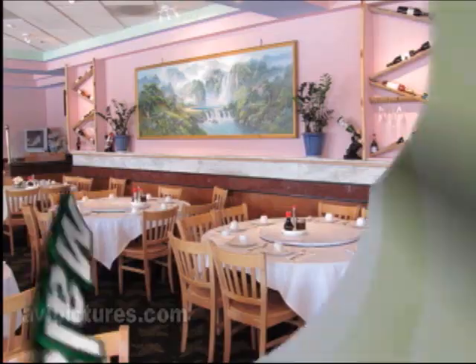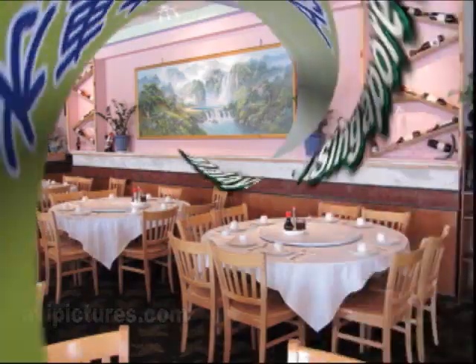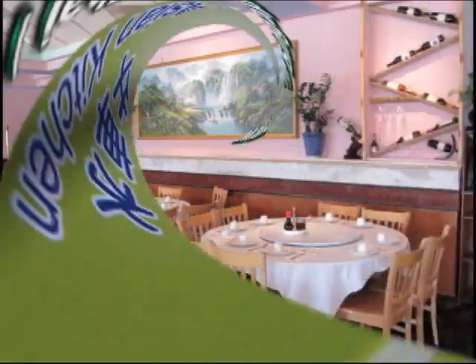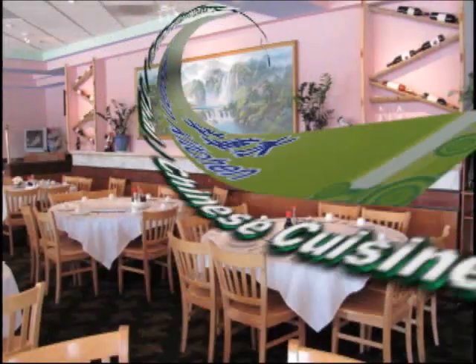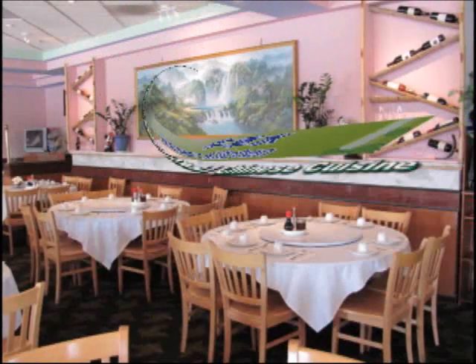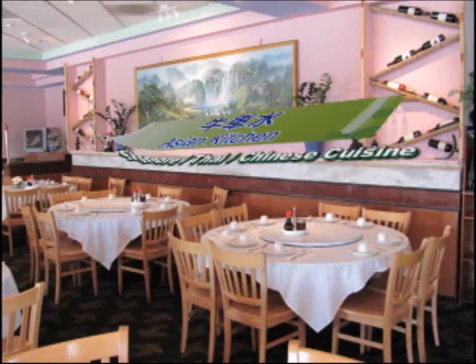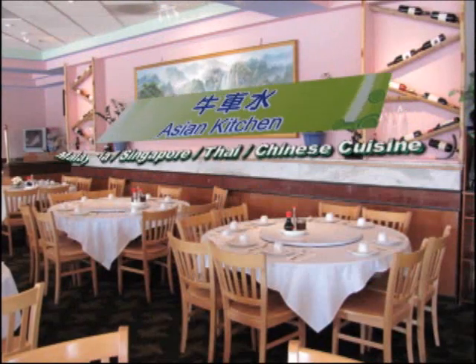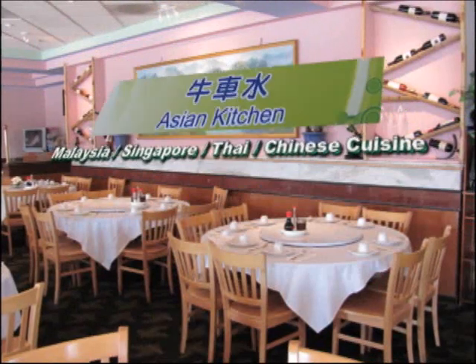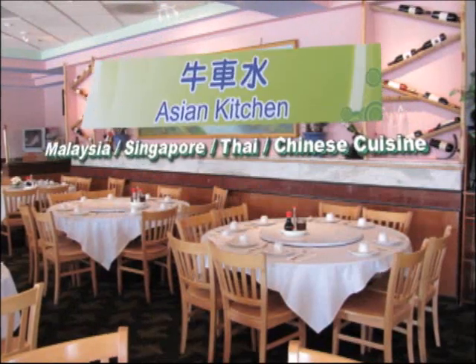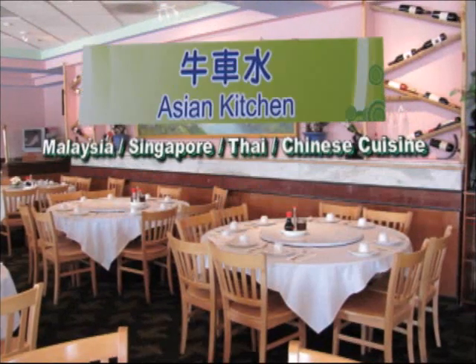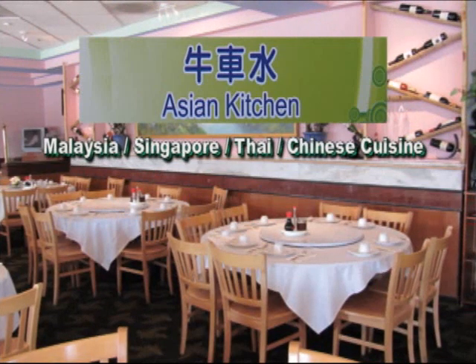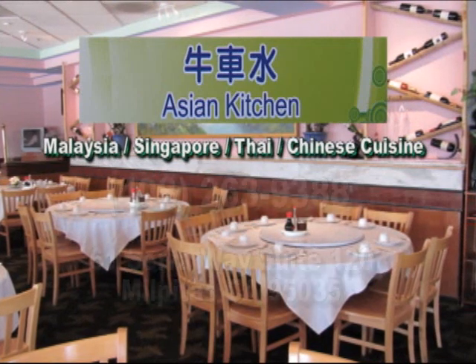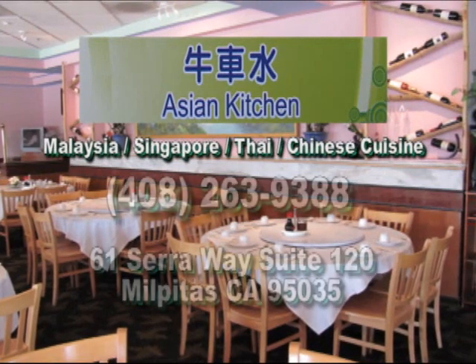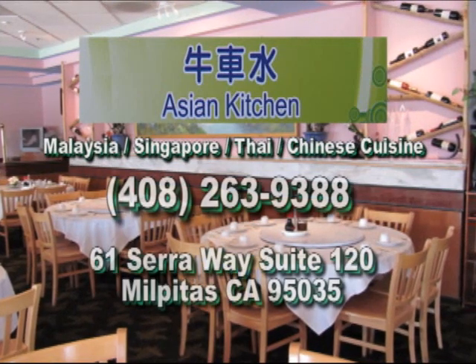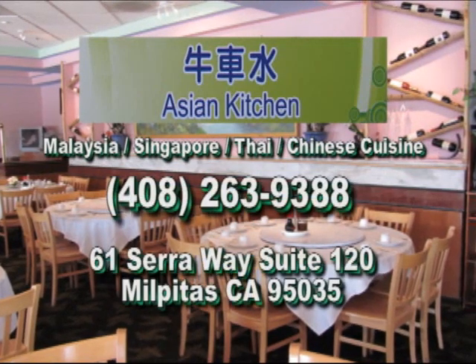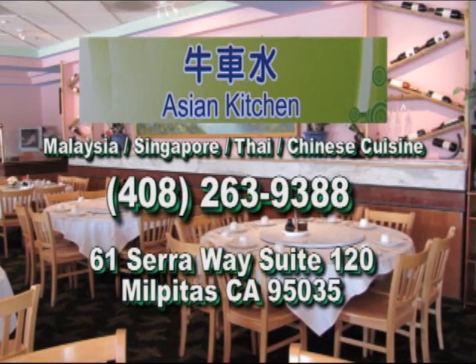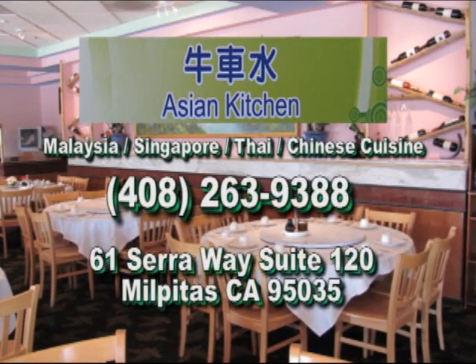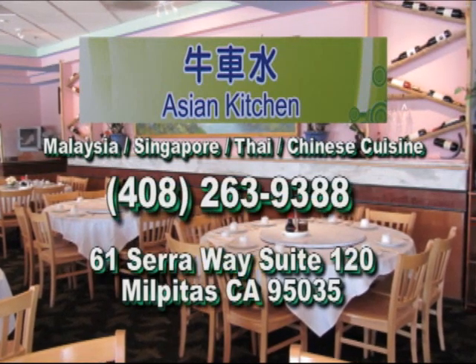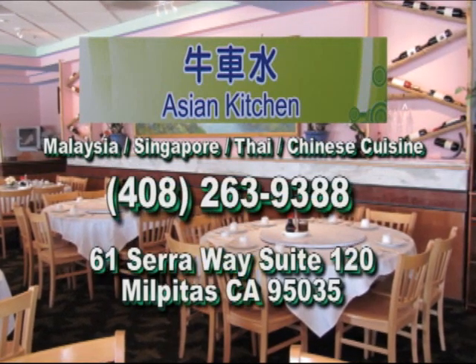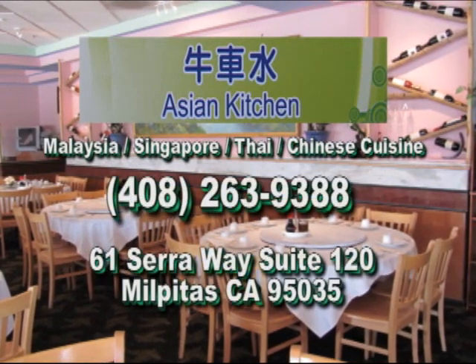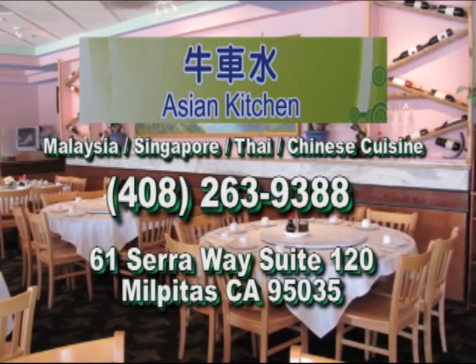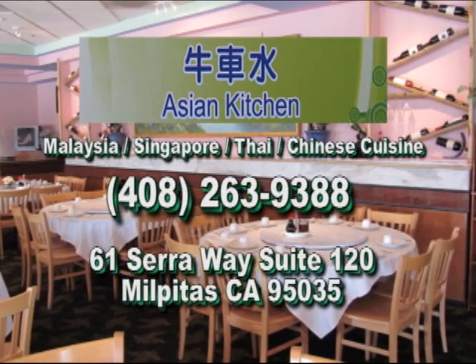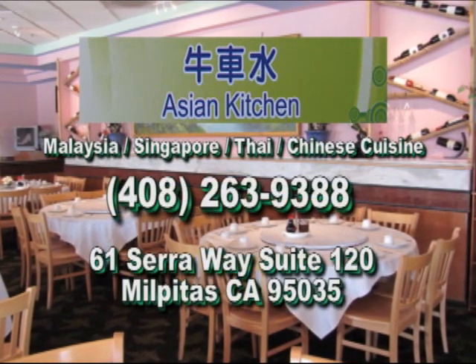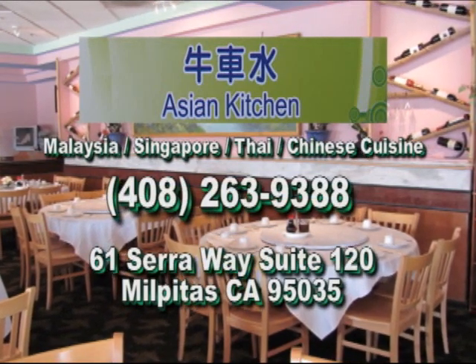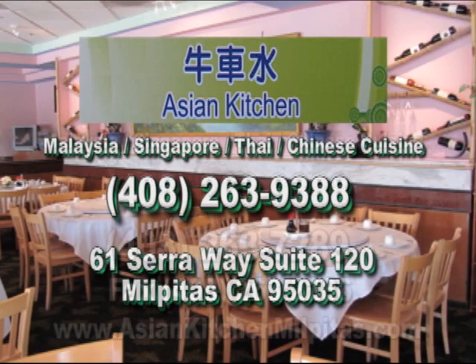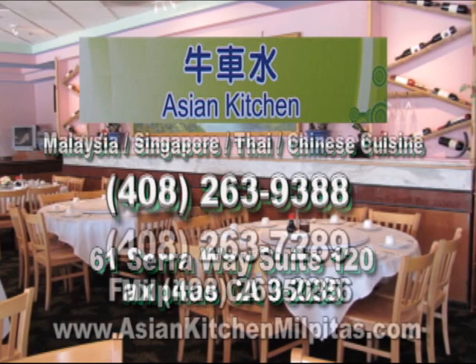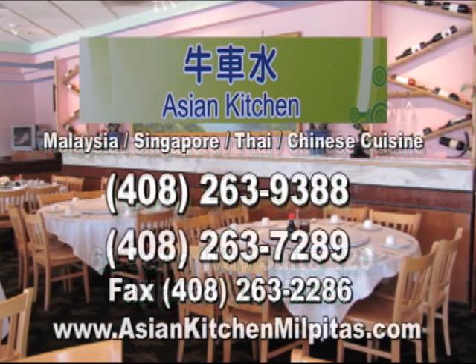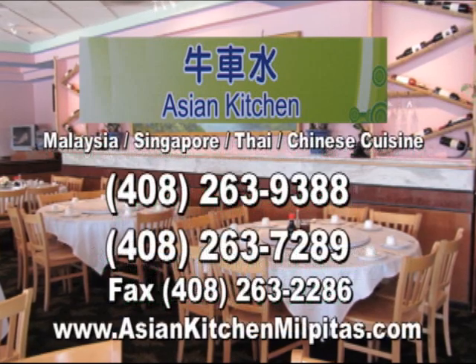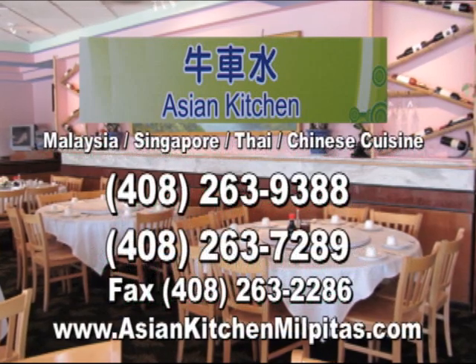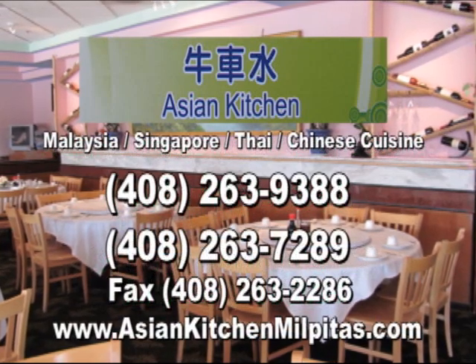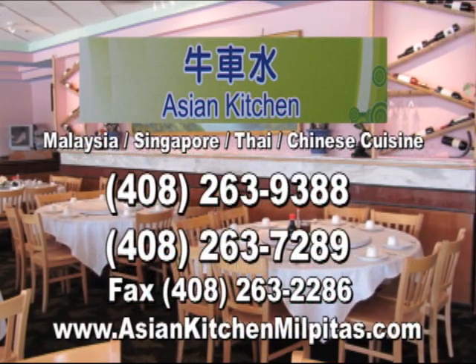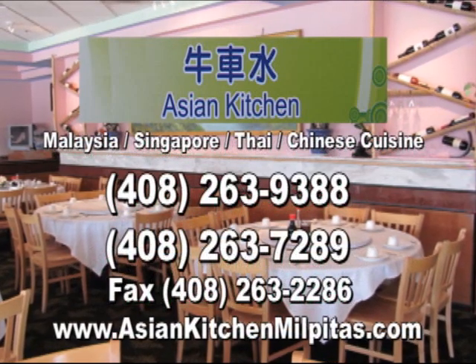Asian Kitchen in Milpitas. Call 408-263-9388.